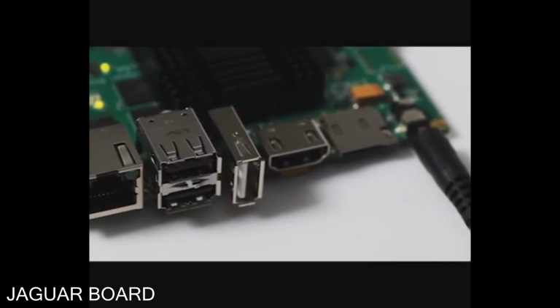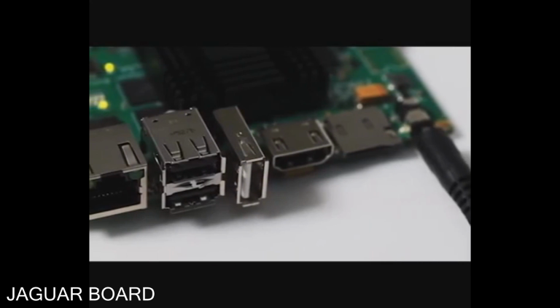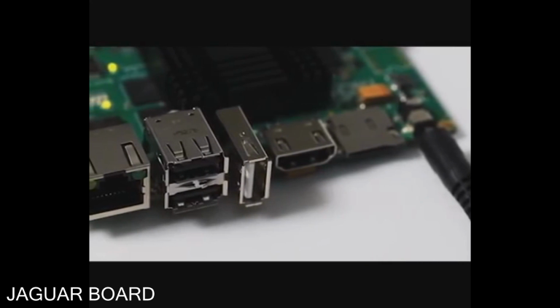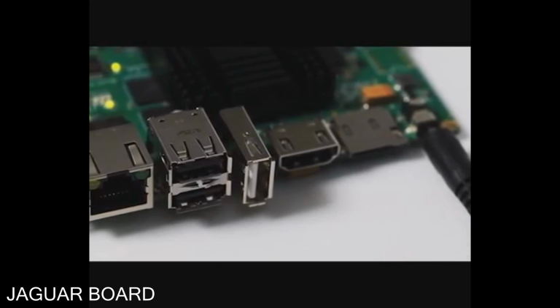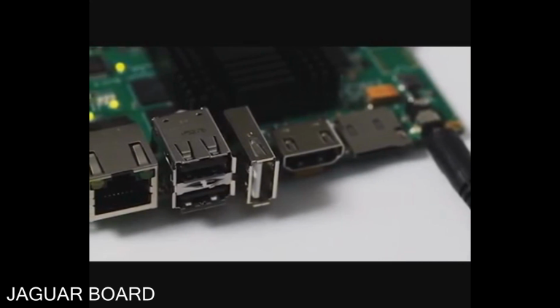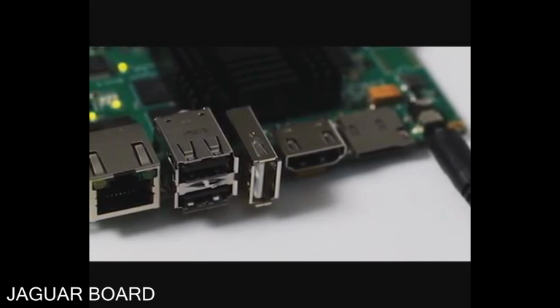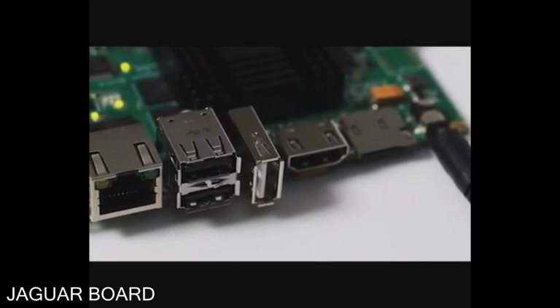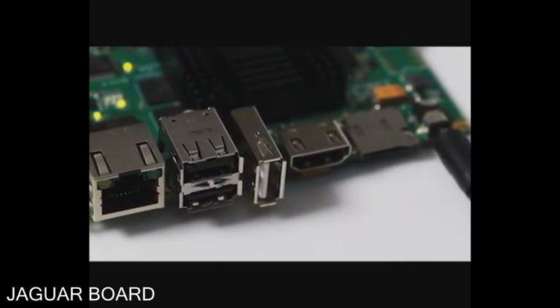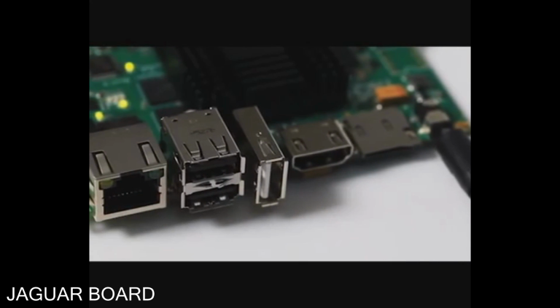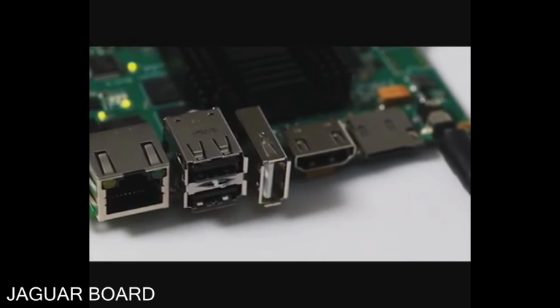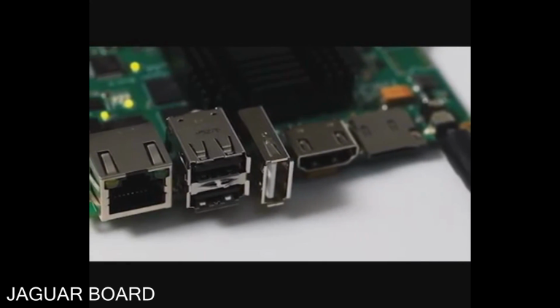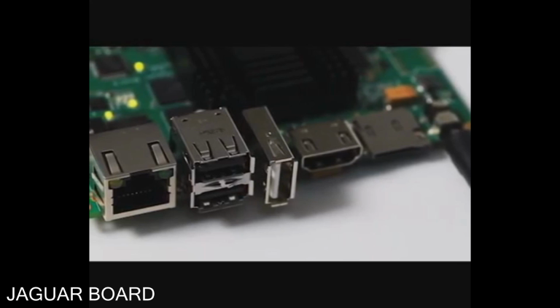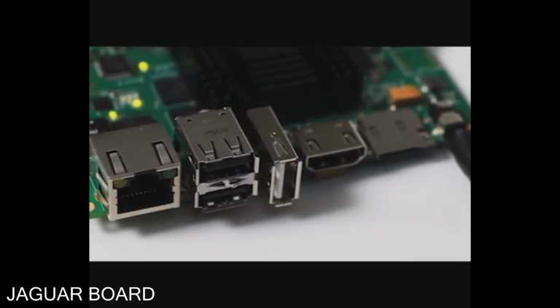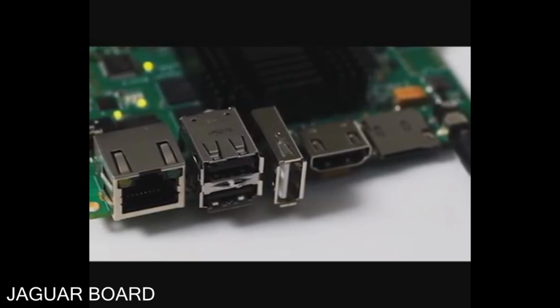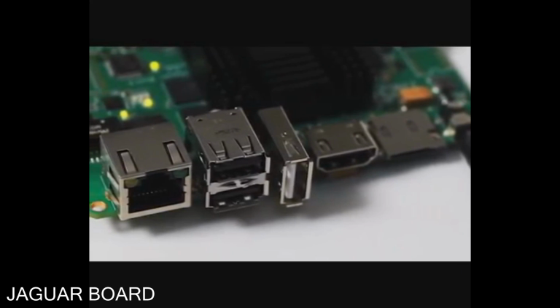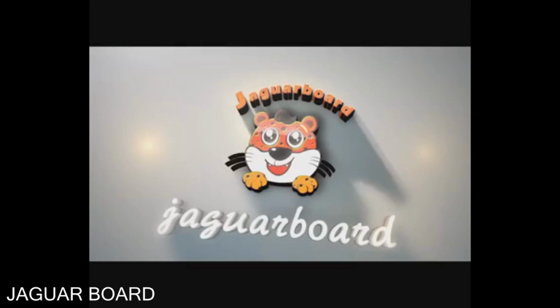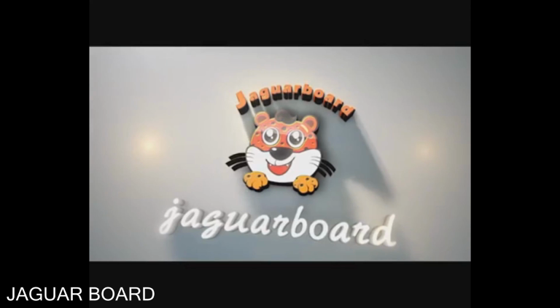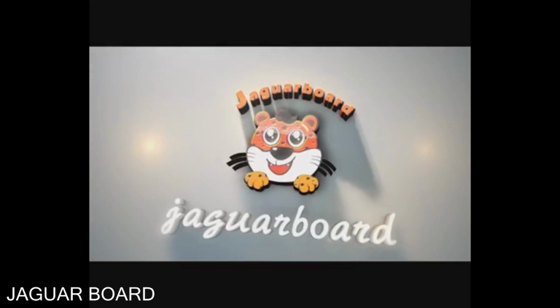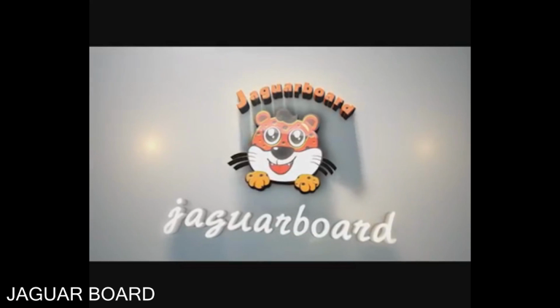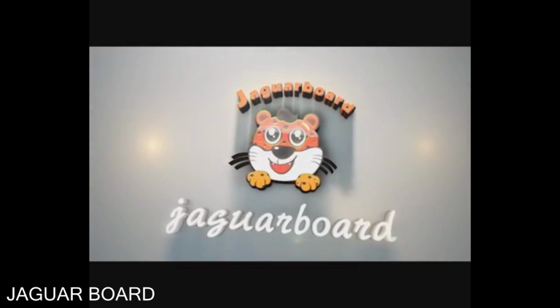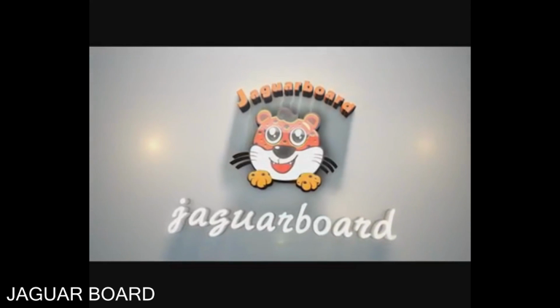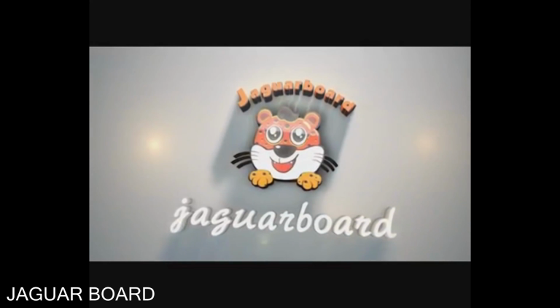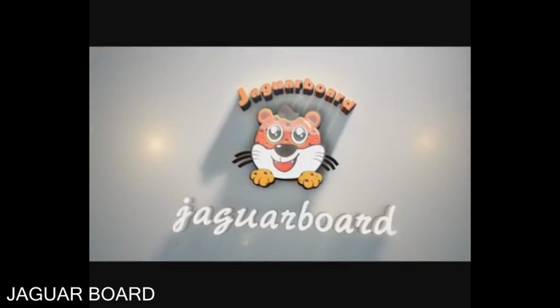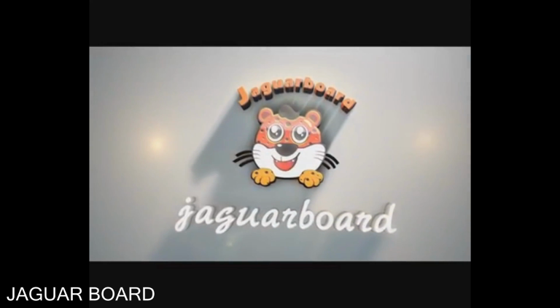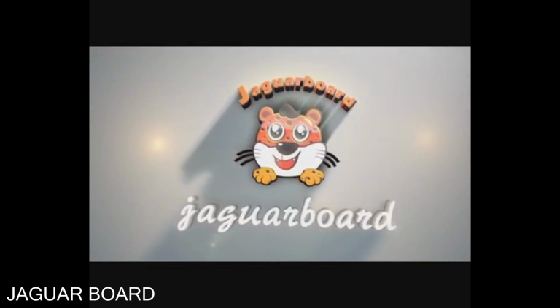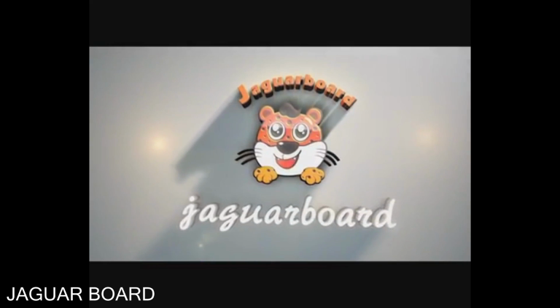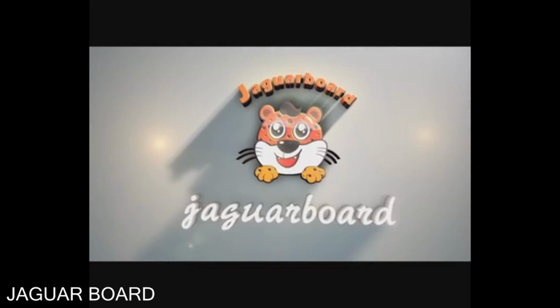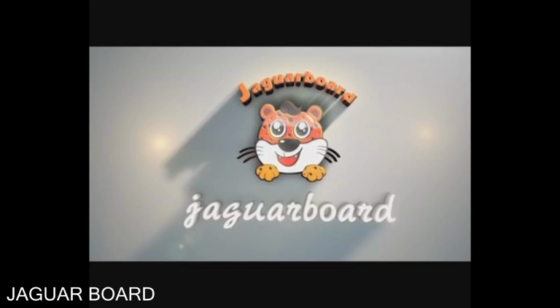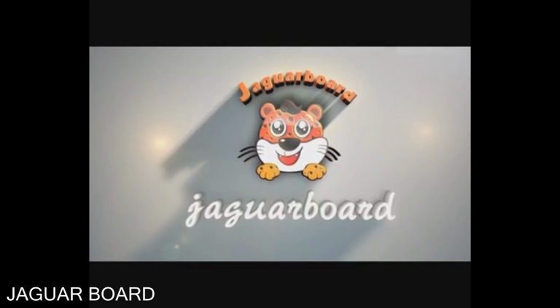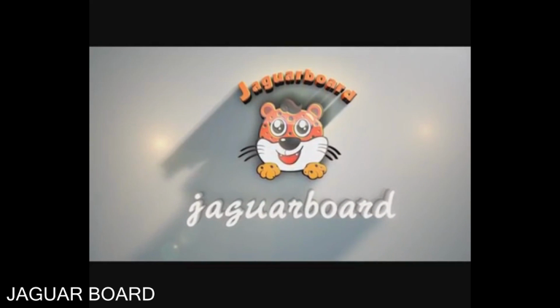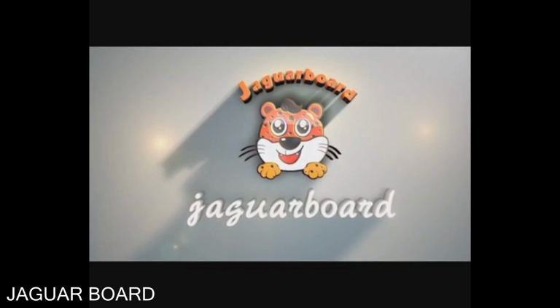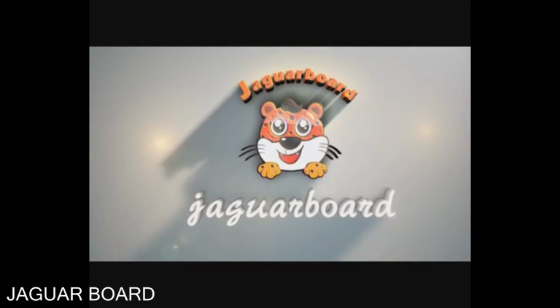It may become more powerful with your secondary development. Hope you like it and enjoy the experience with Jaguar Board.